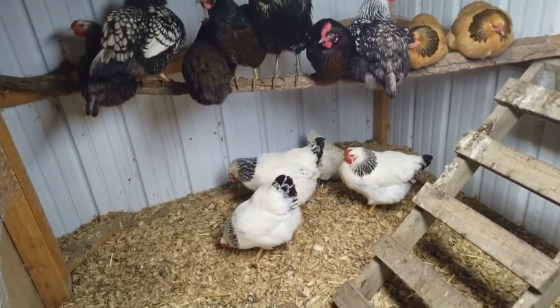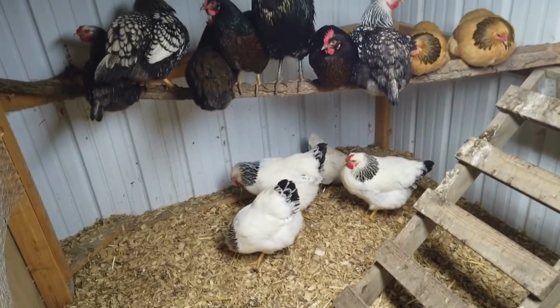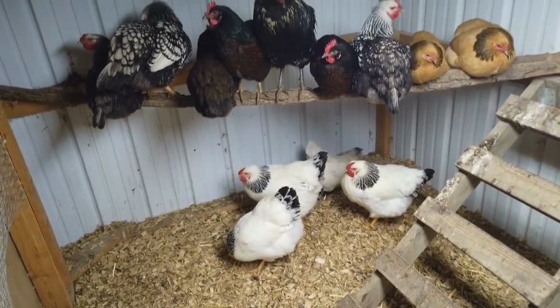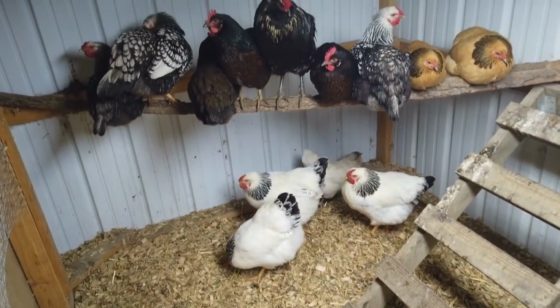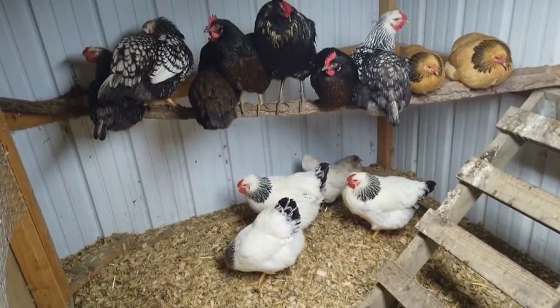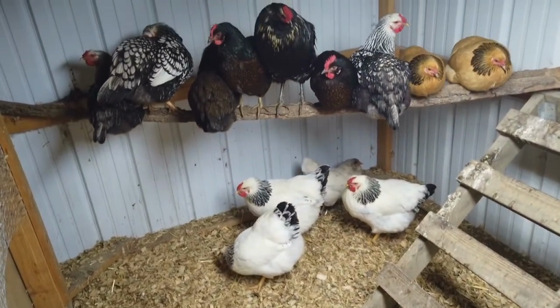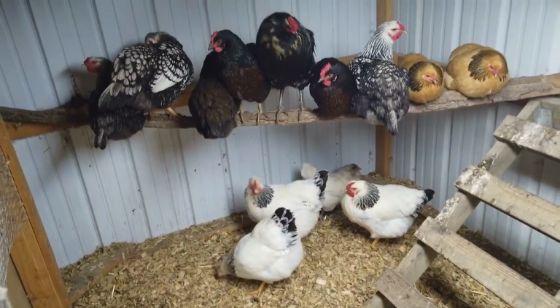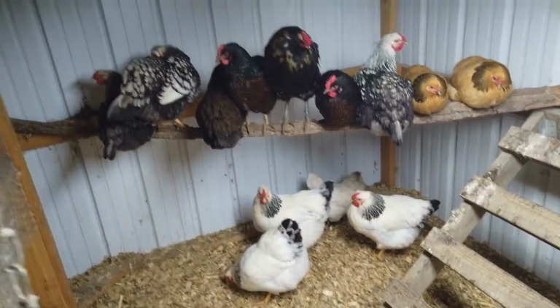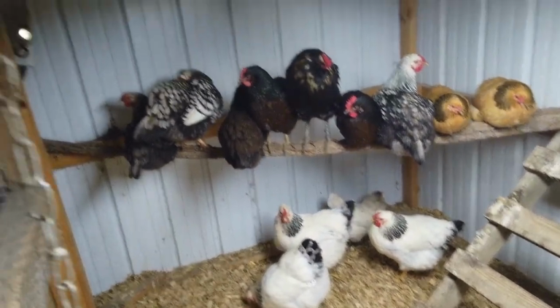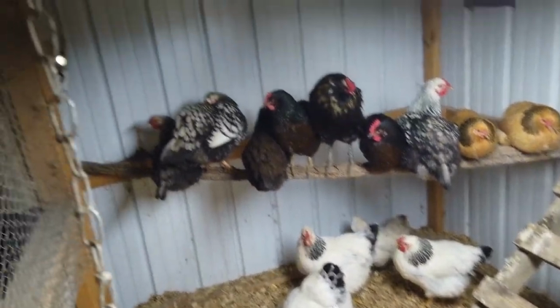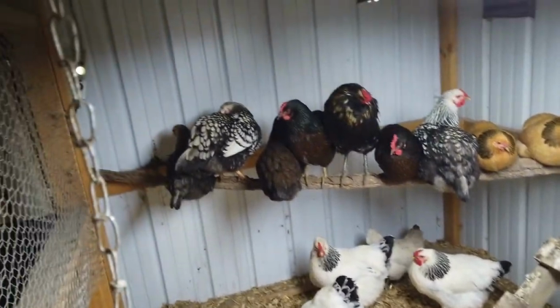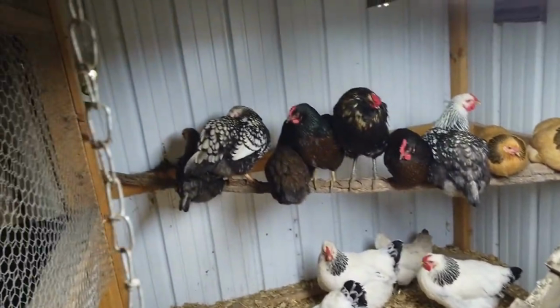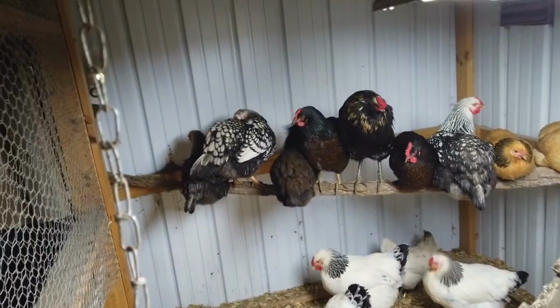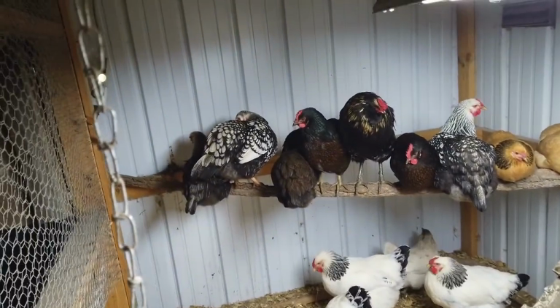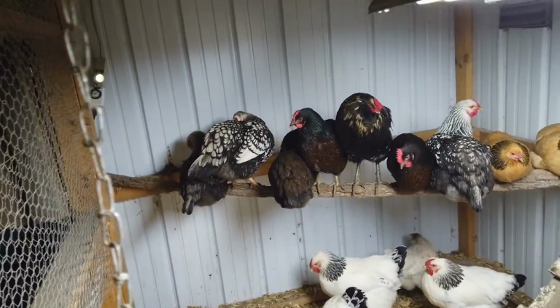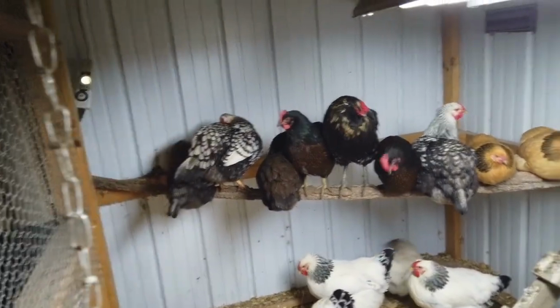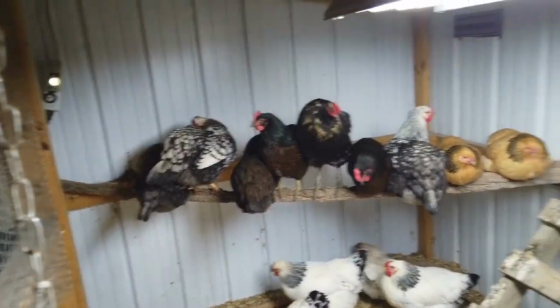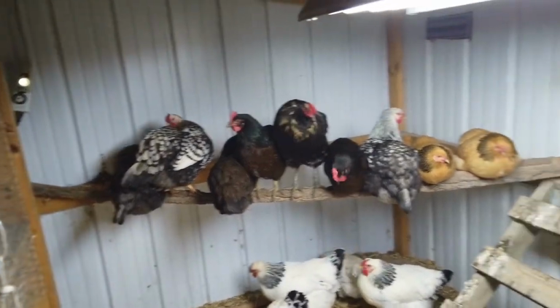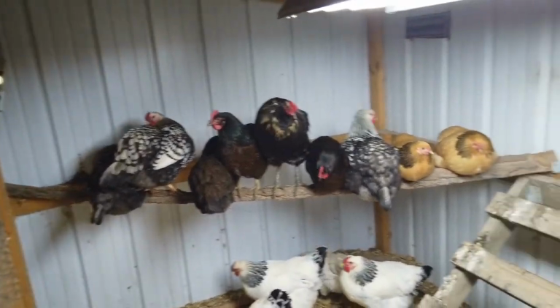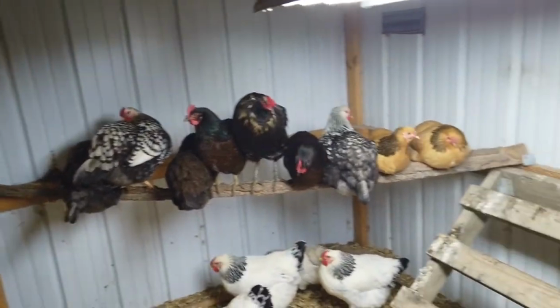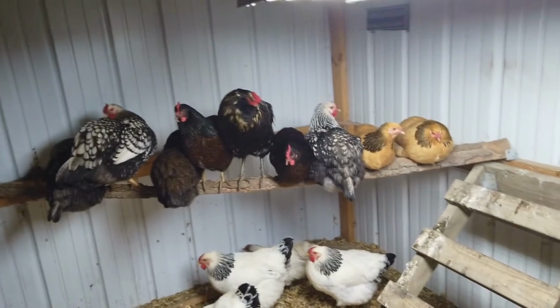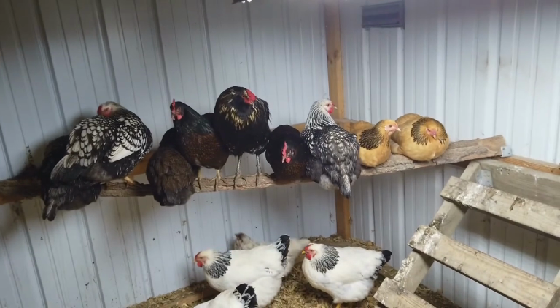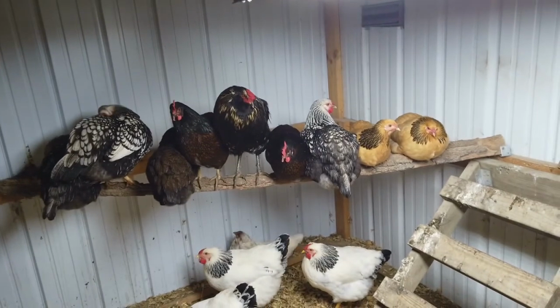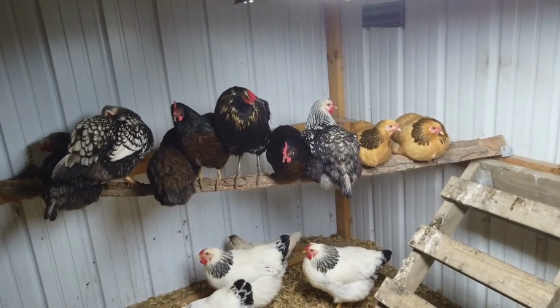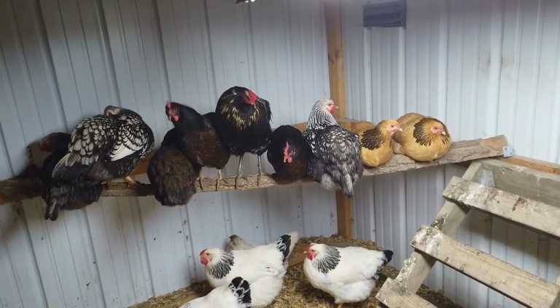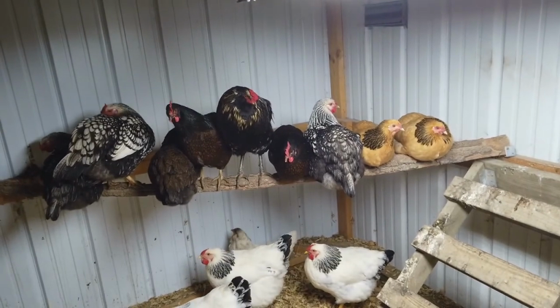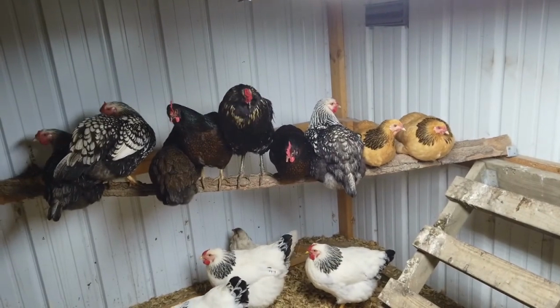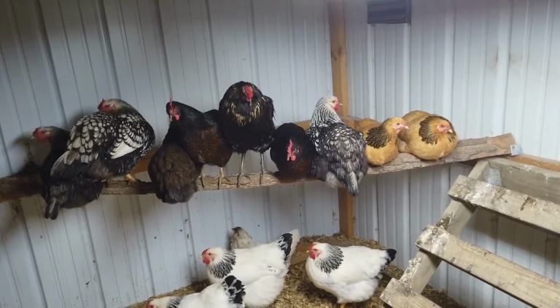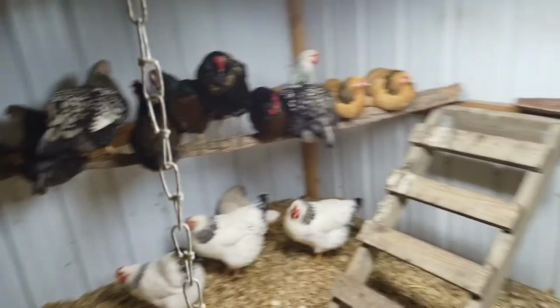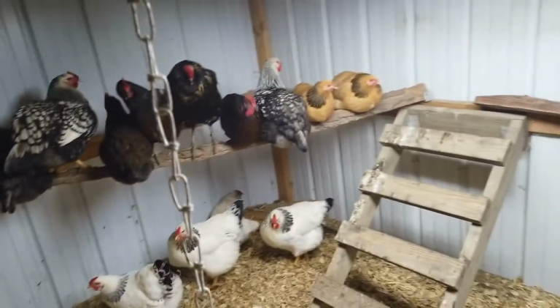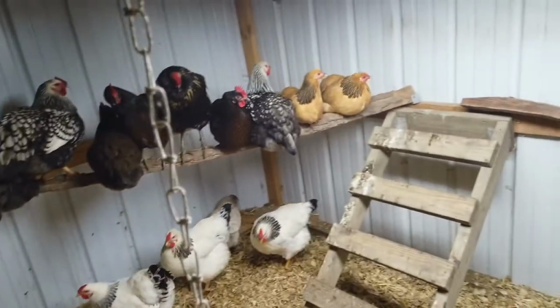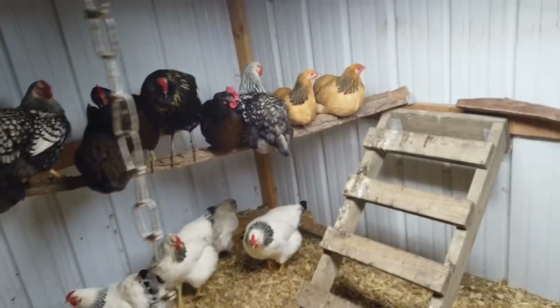This is our first year to have chickens, so we'll know as winter settles in. Alright, goodnight girls. And boy.